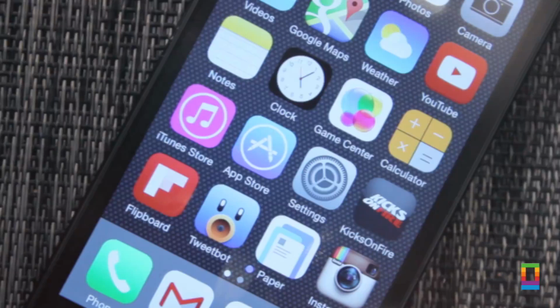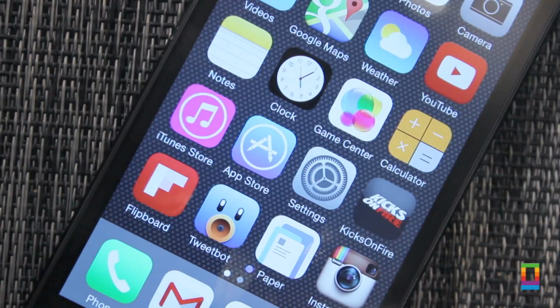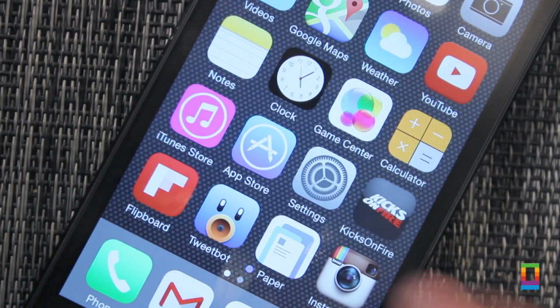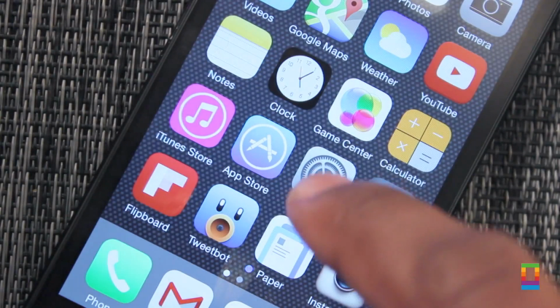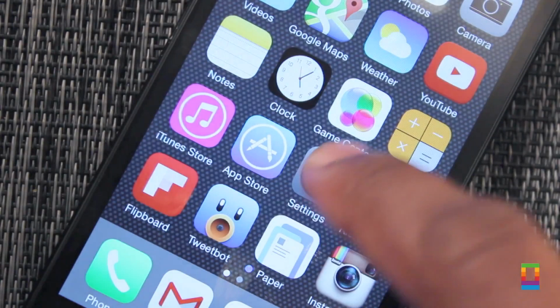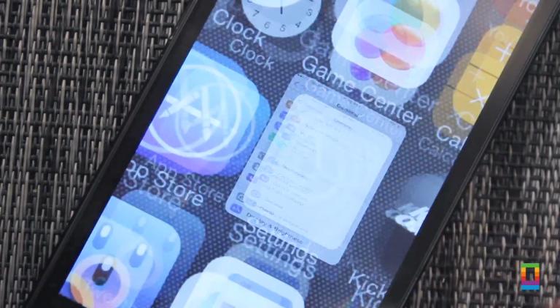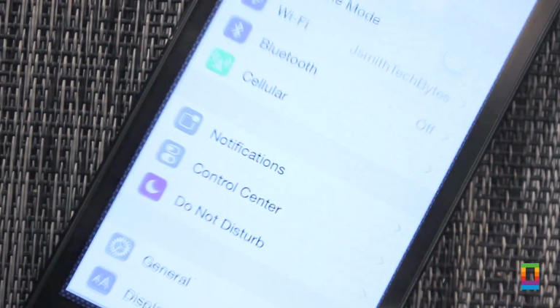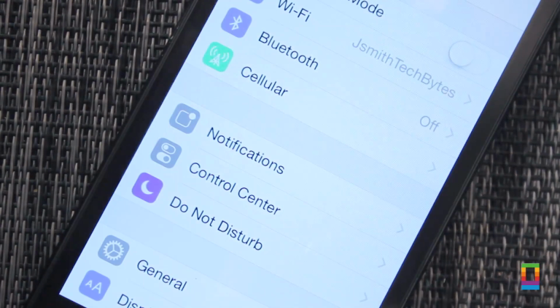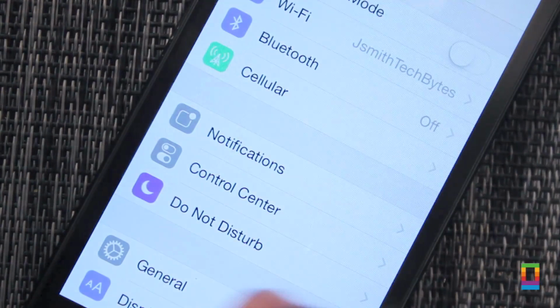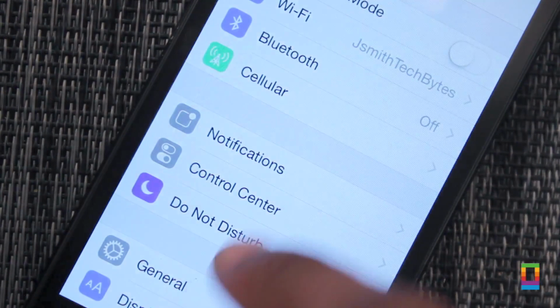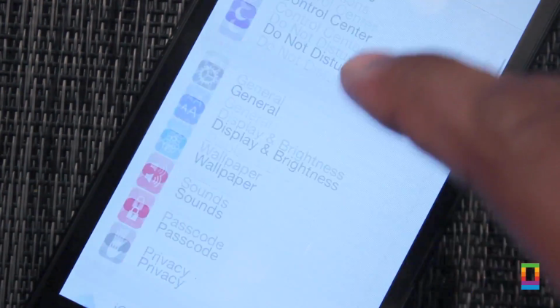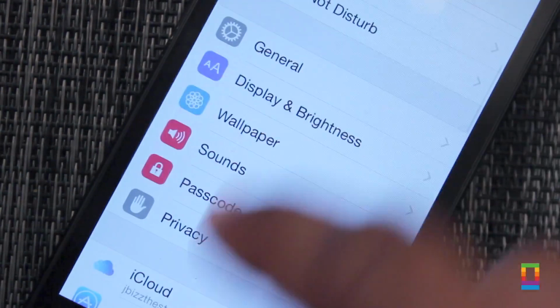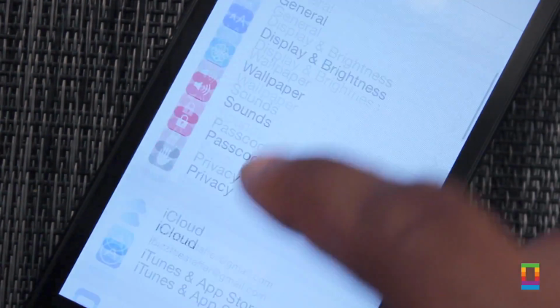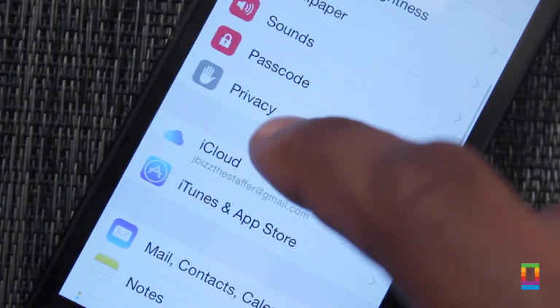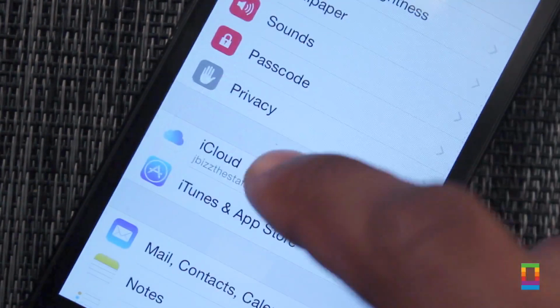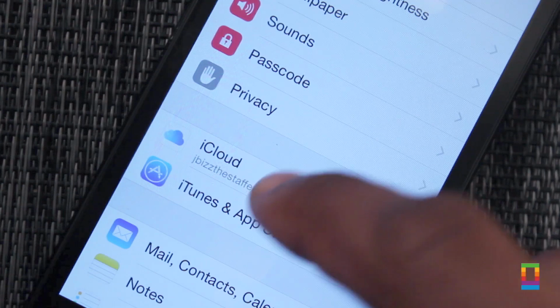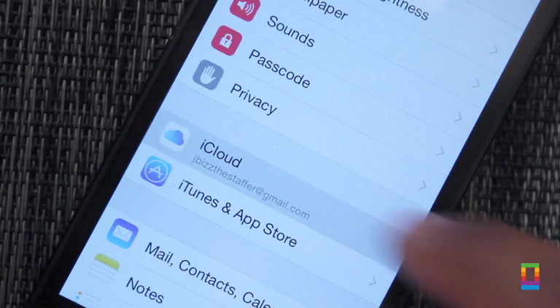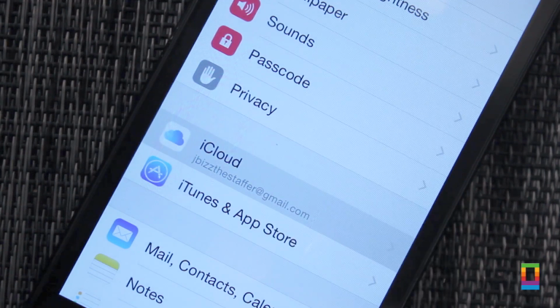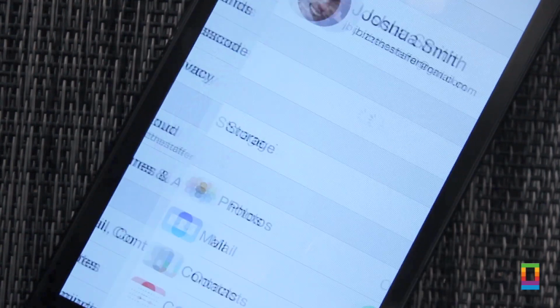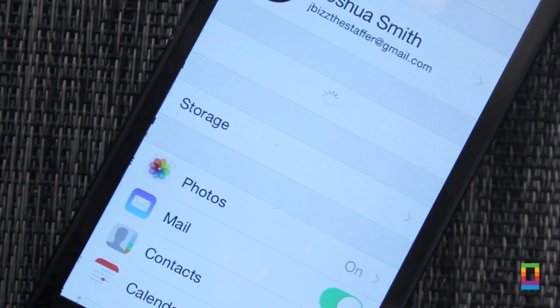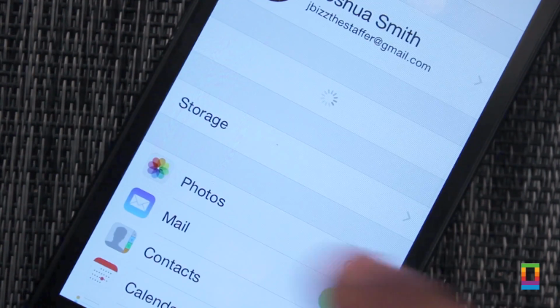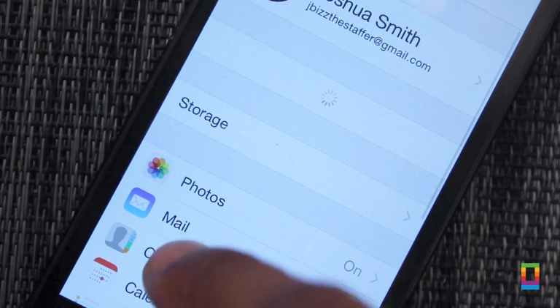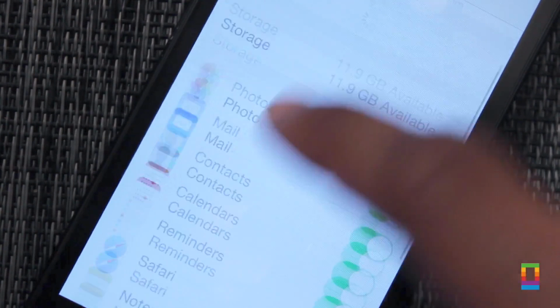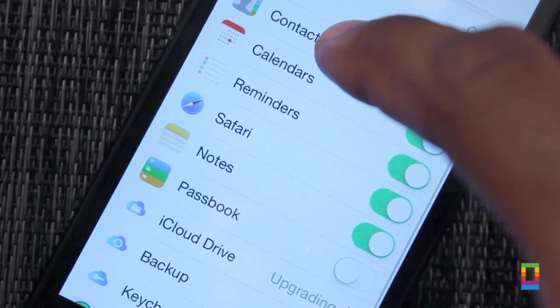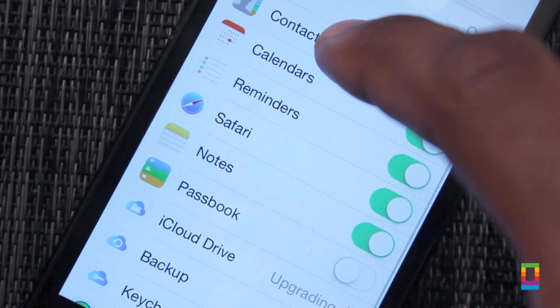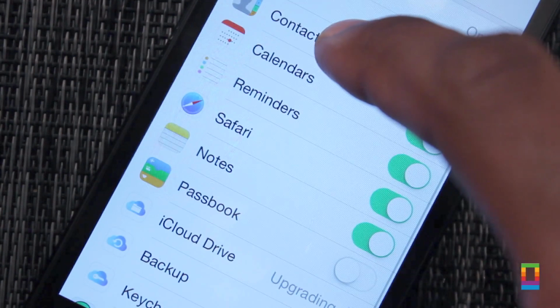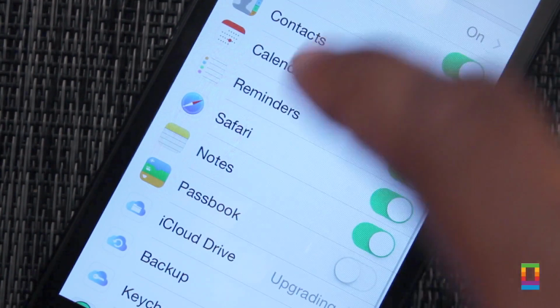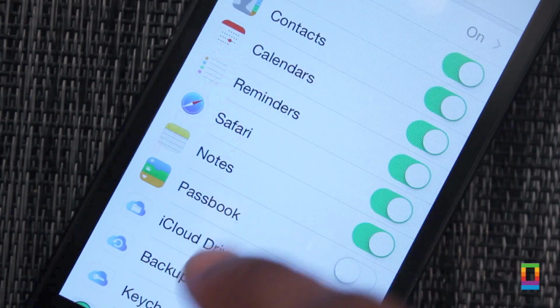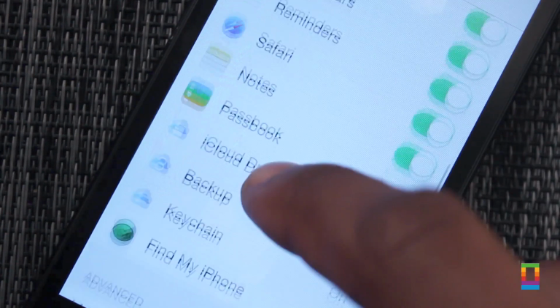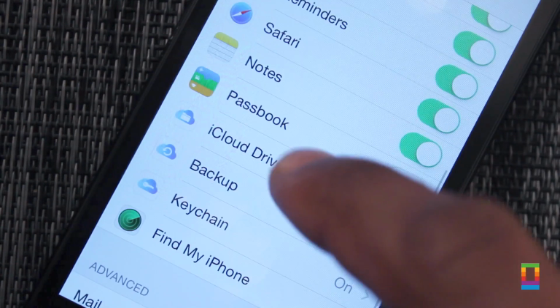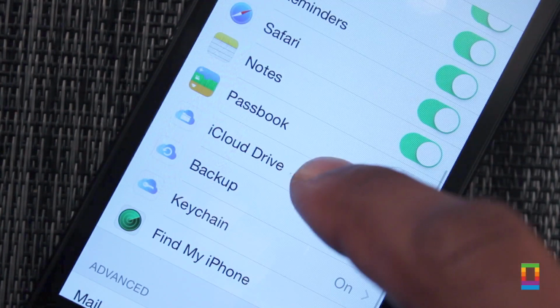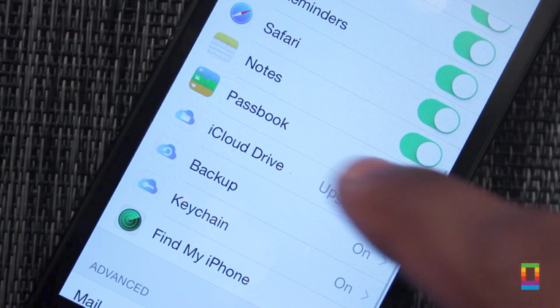With Family Sharing, iCloud Drive, double-clicking for quick contacts, and even more, iOS 8 delivers, bringing more to the table.